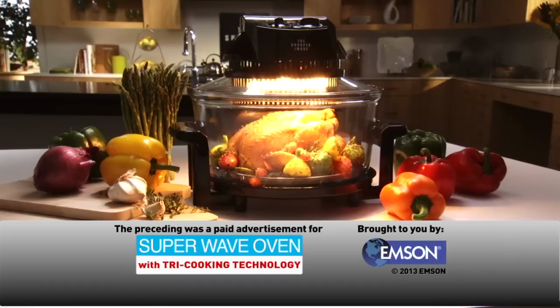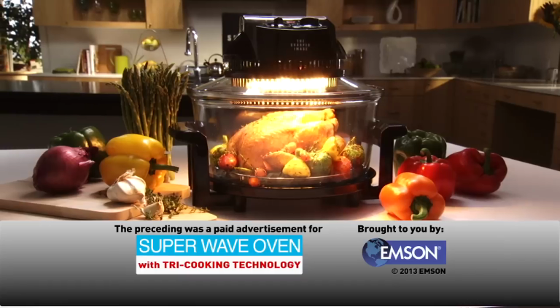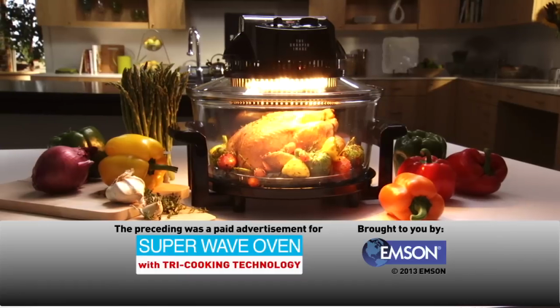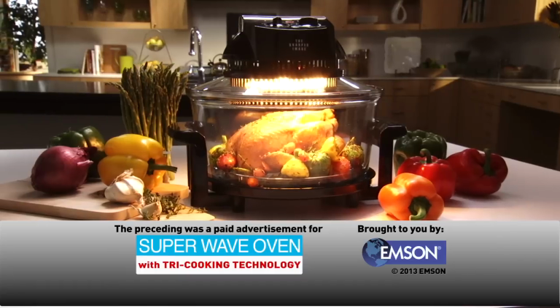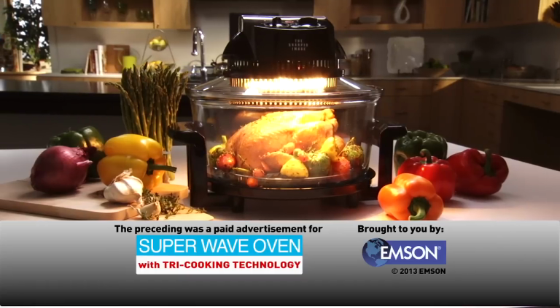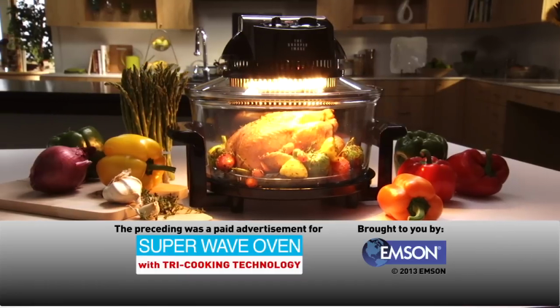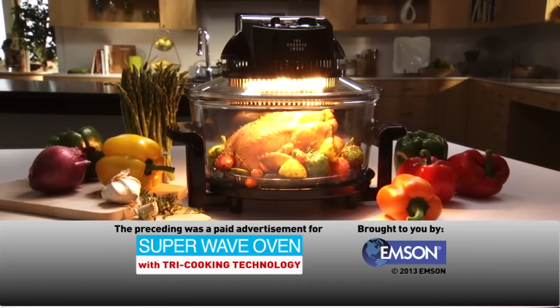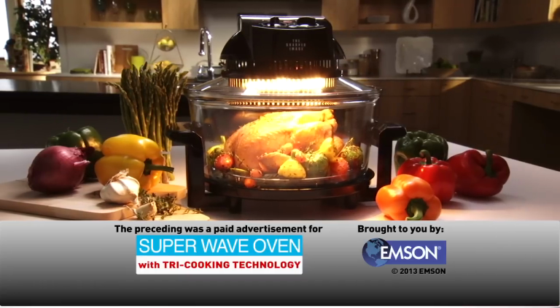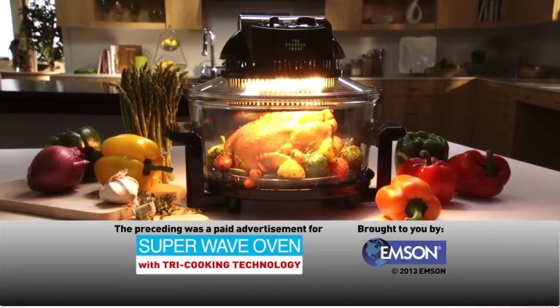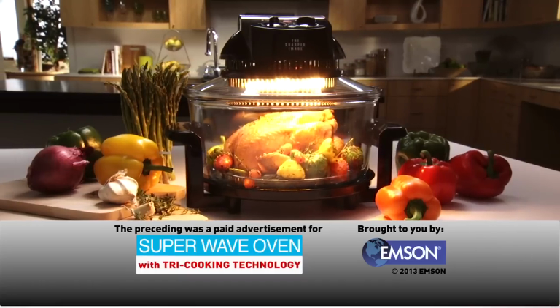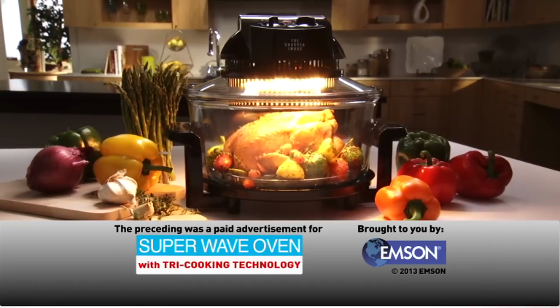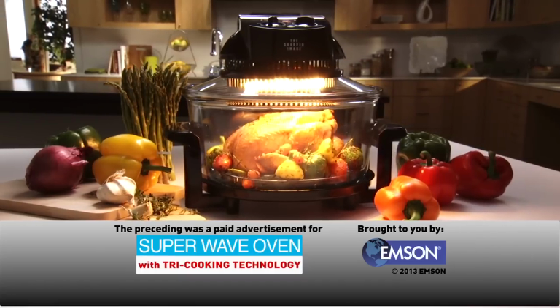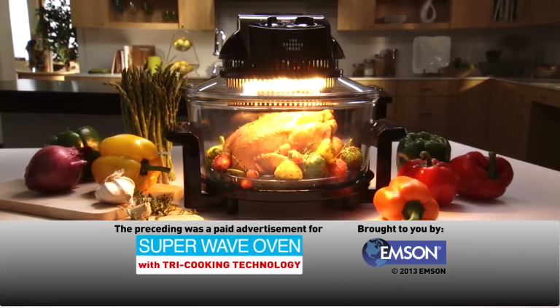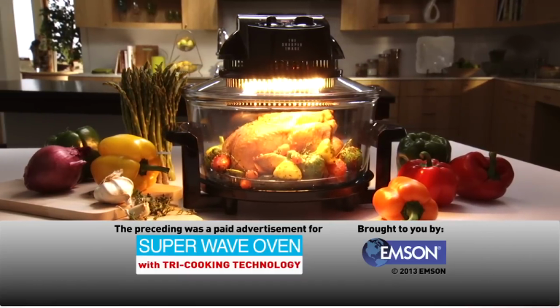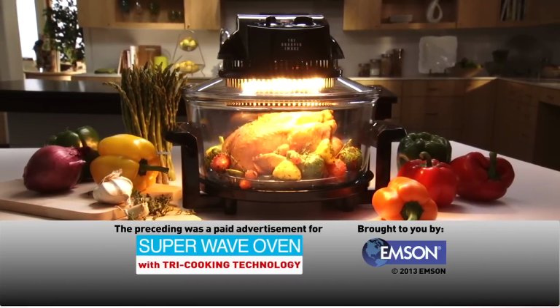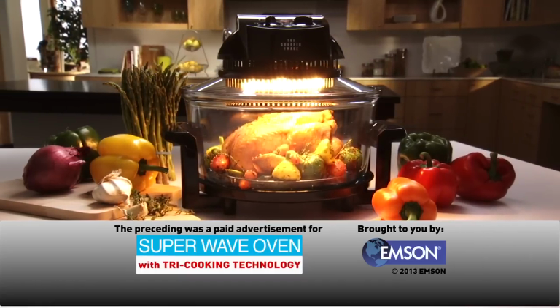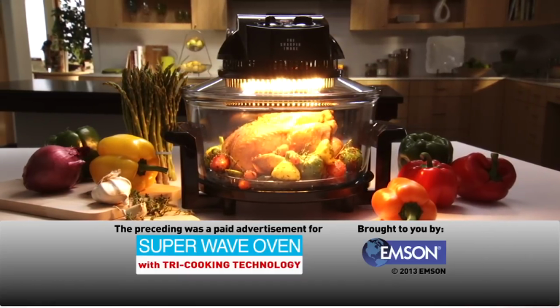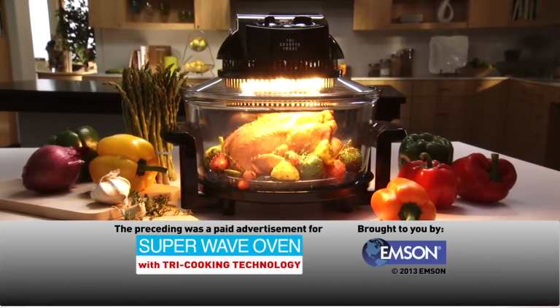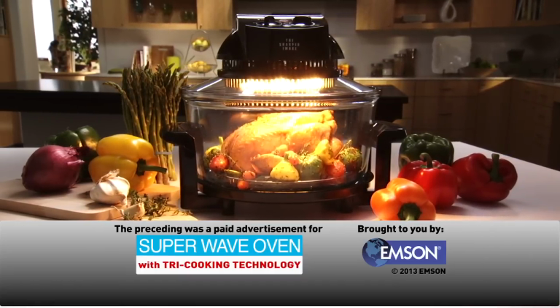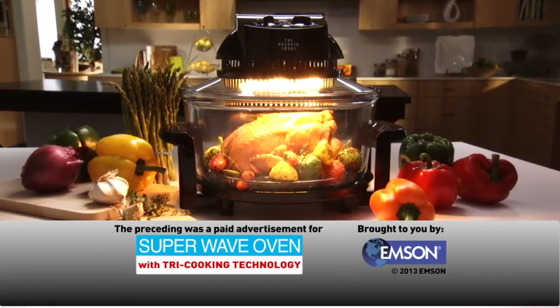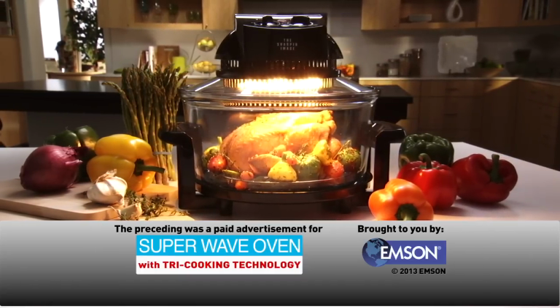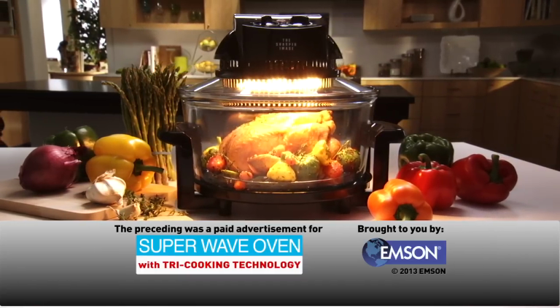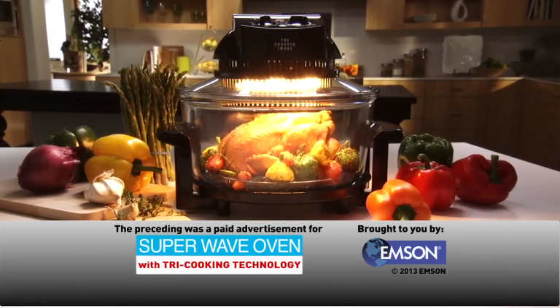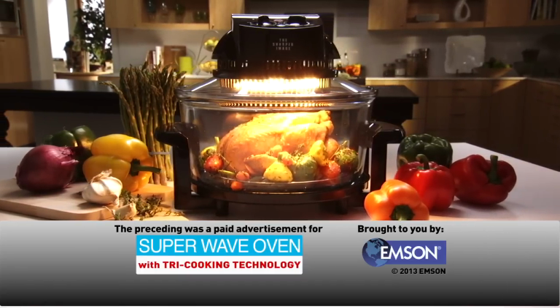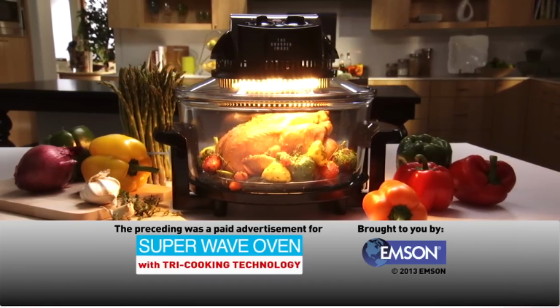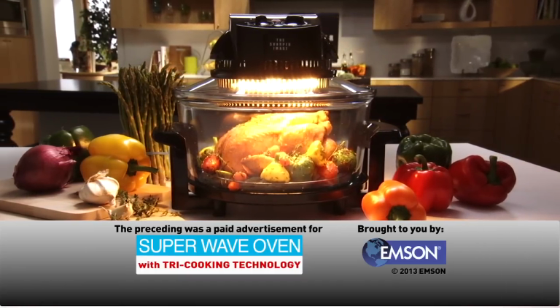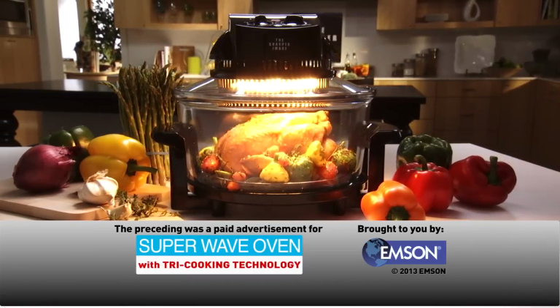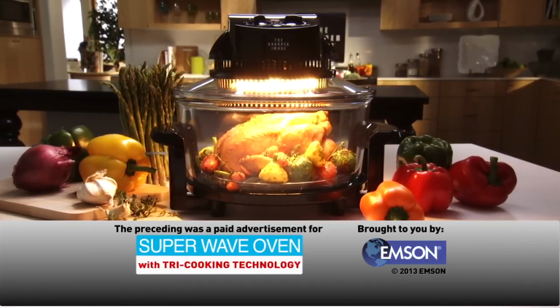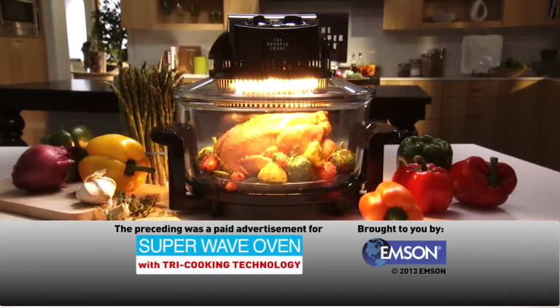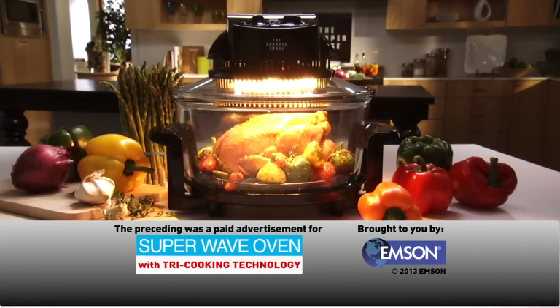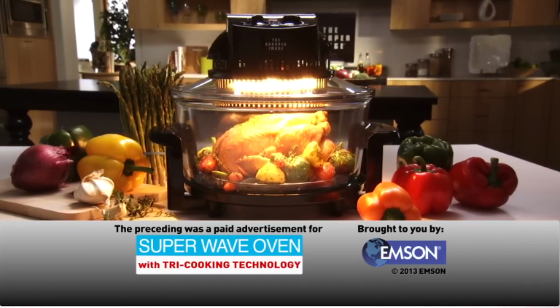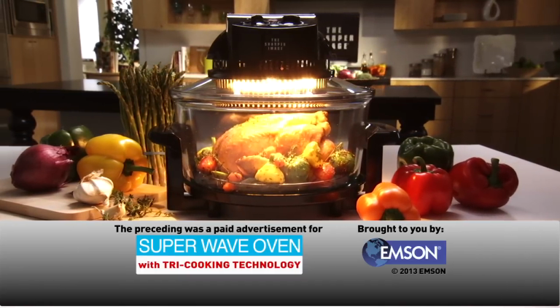The preceding was a paid advertisement for the Sharper Image Super Wave Oven, brought to you by Emson.